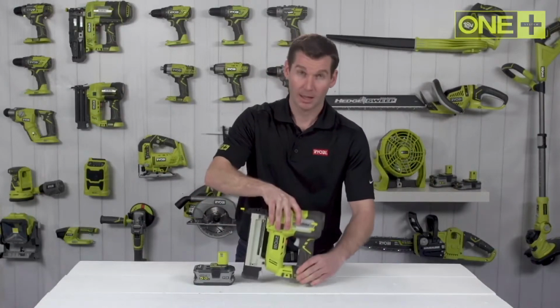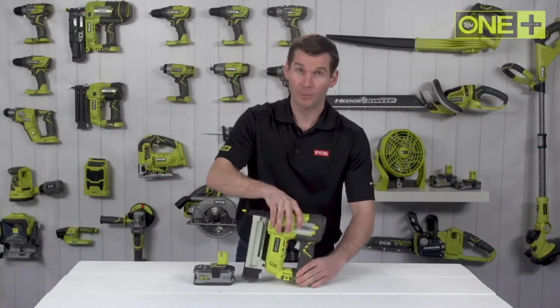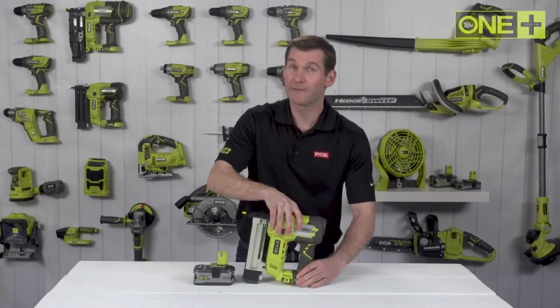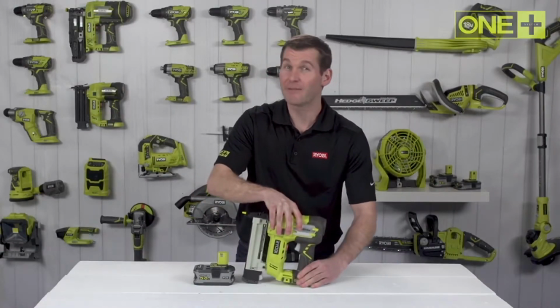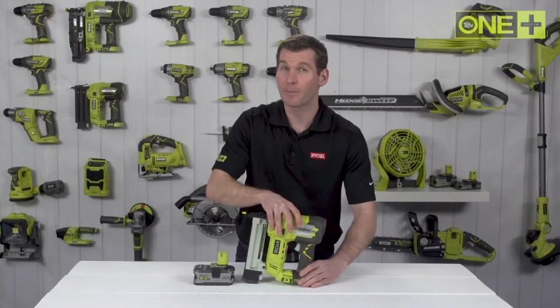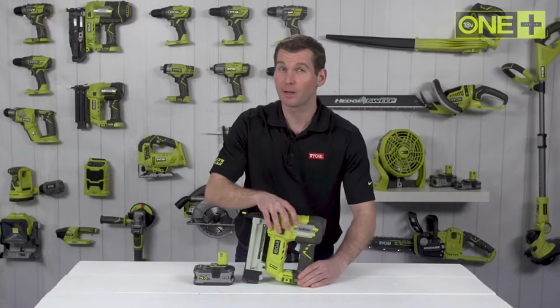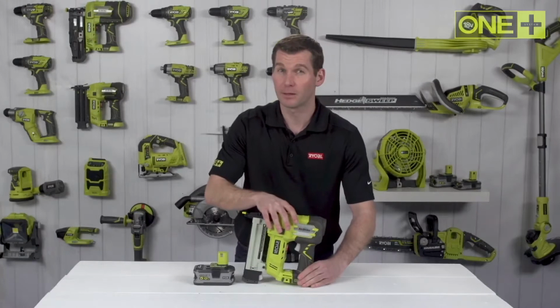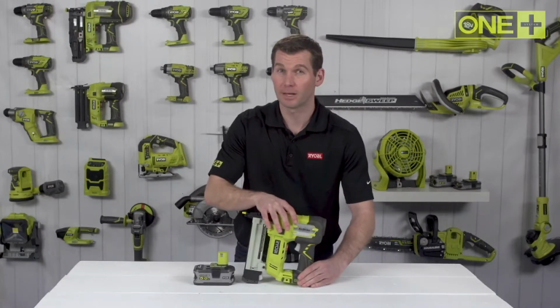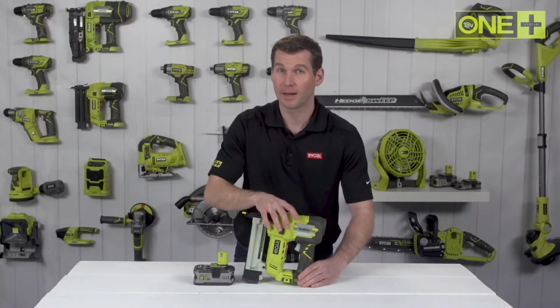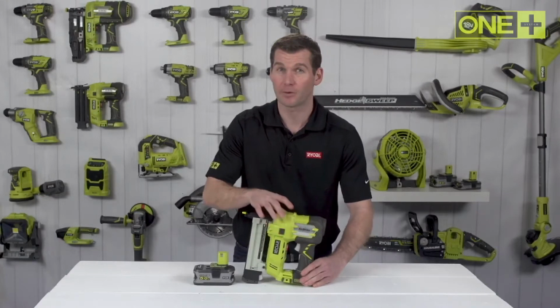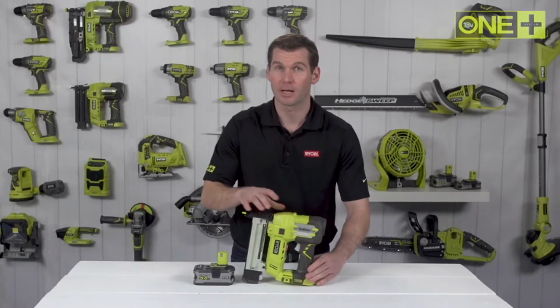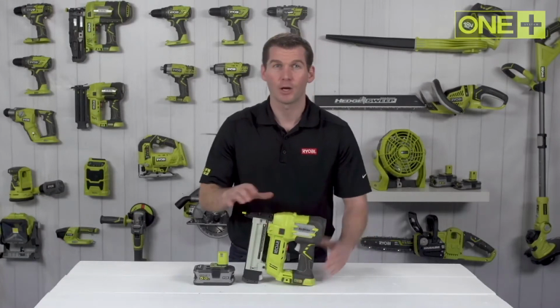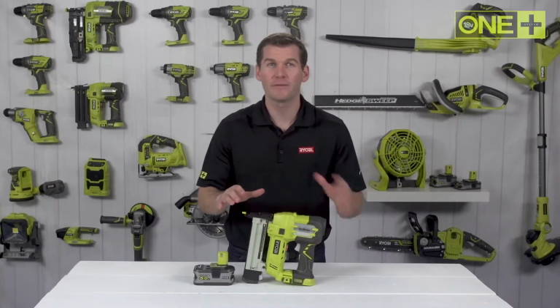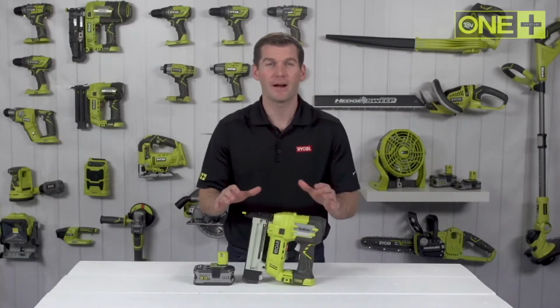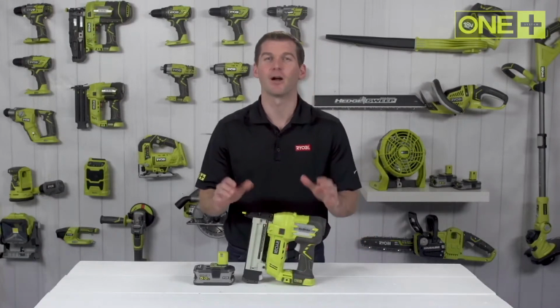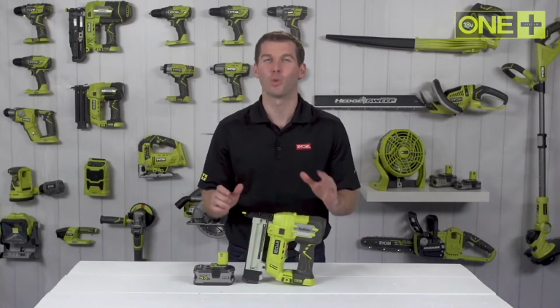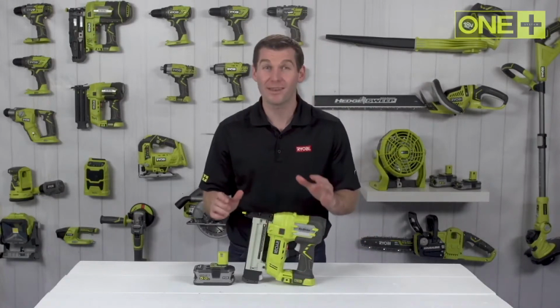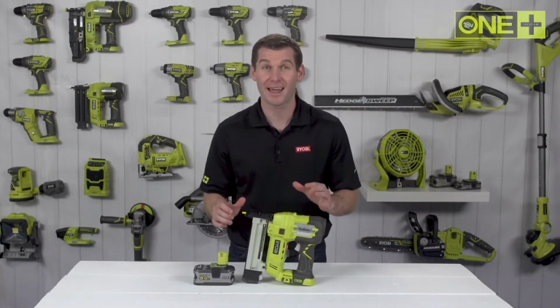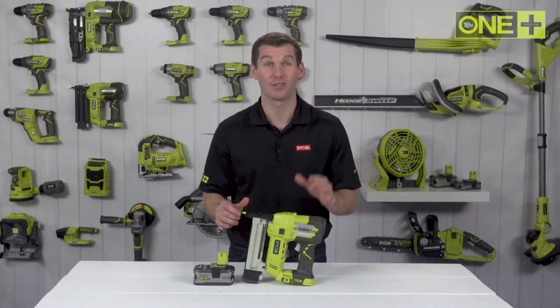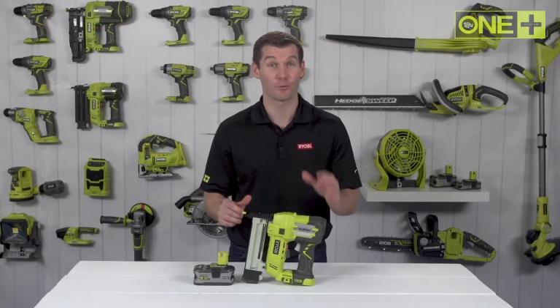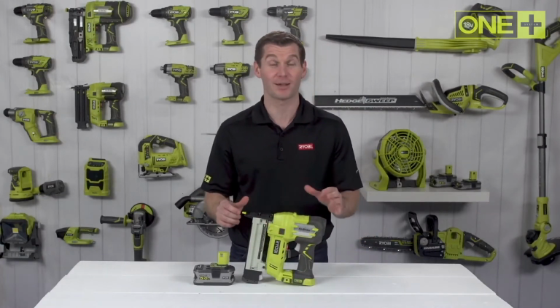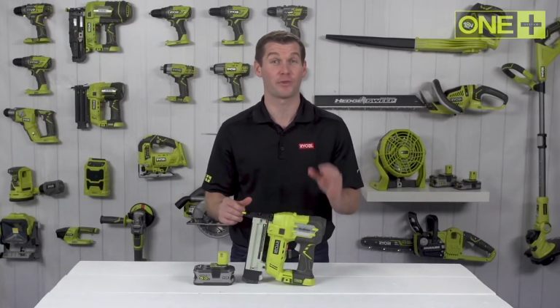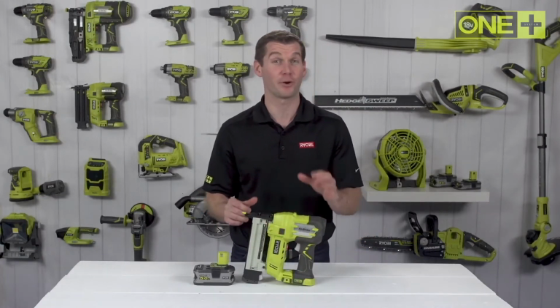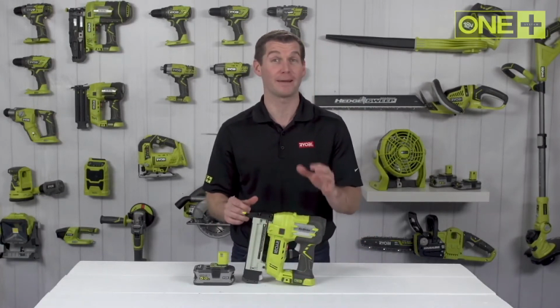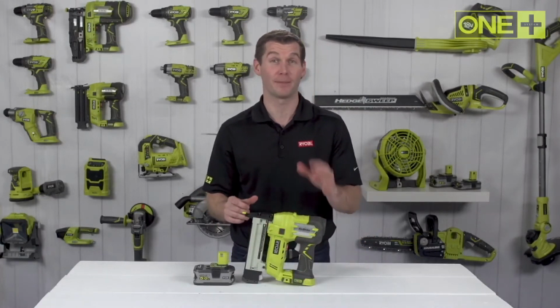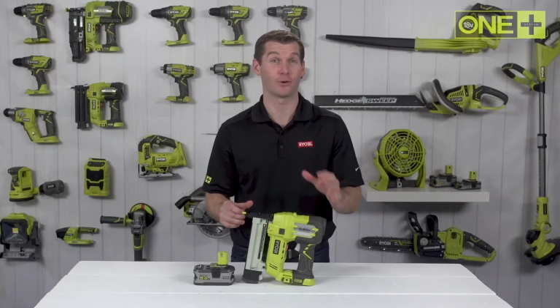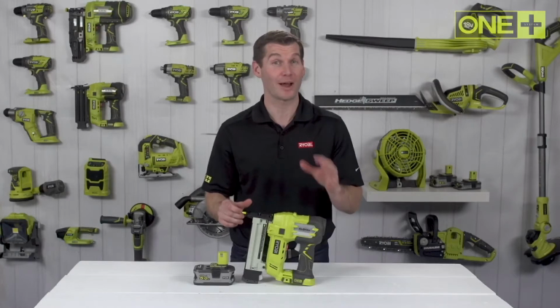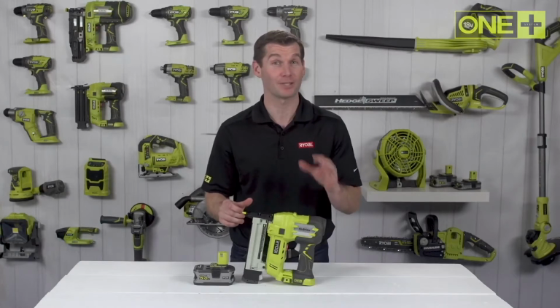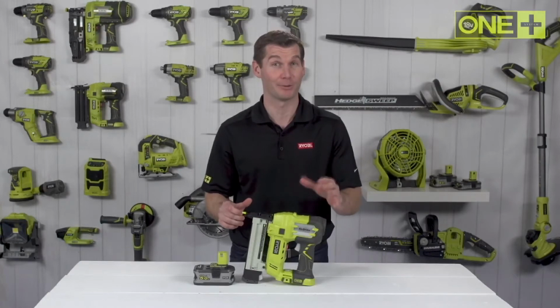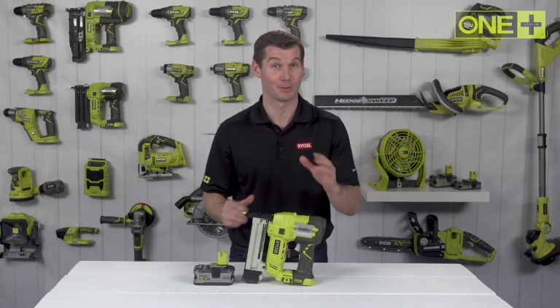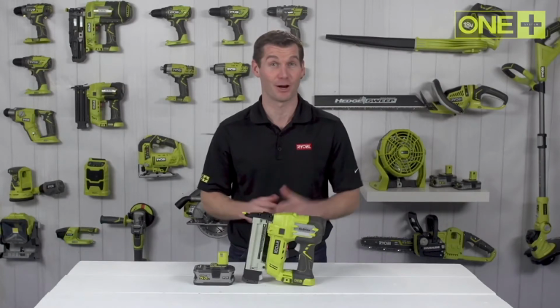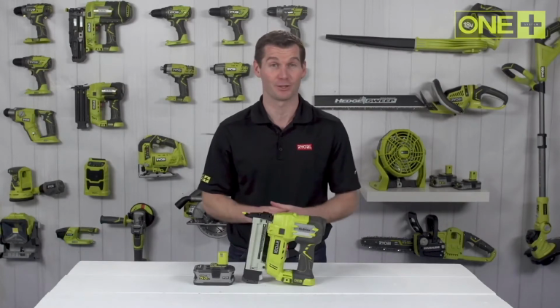With a 5 amp hour lithium-plus battery, you can fire up to 1,338 millimeter crown staples per charge.